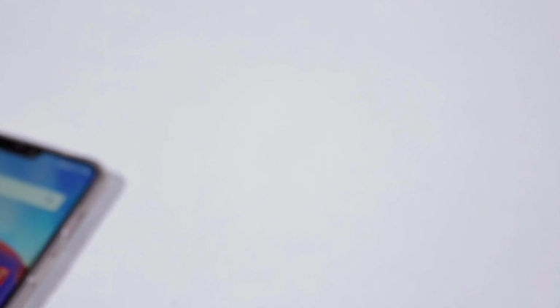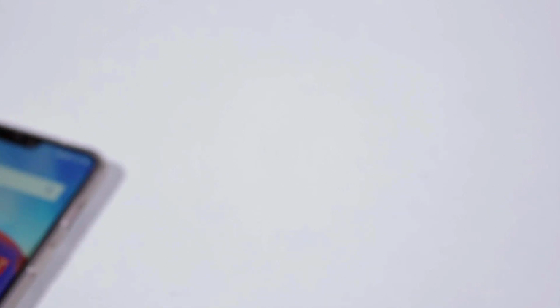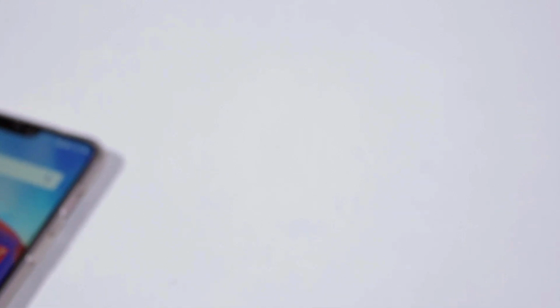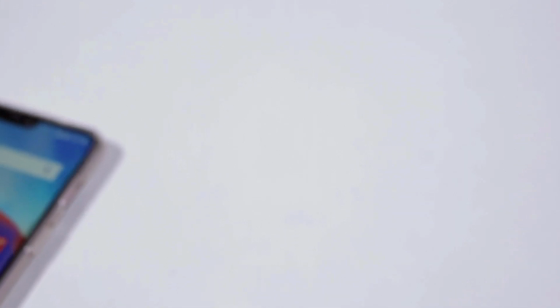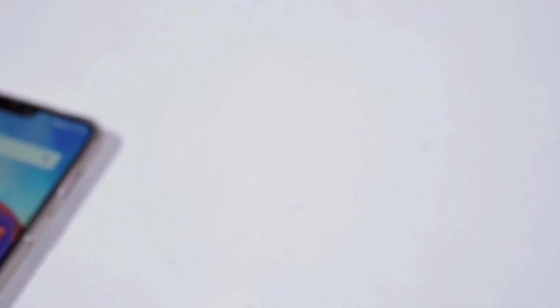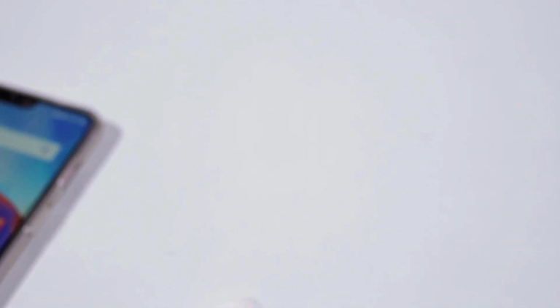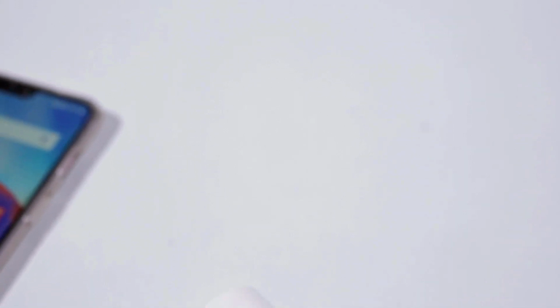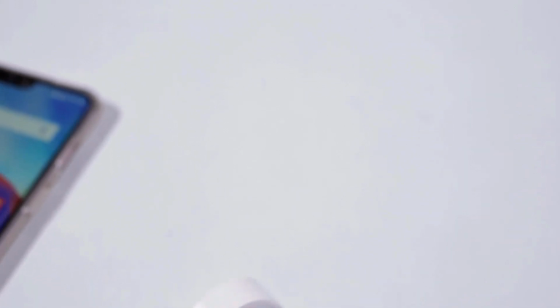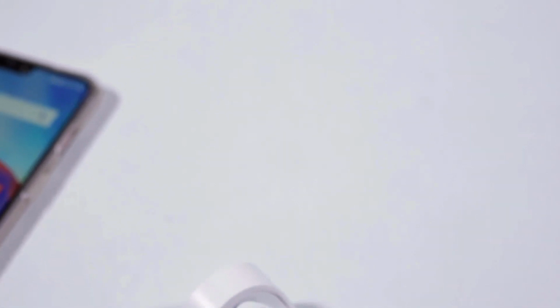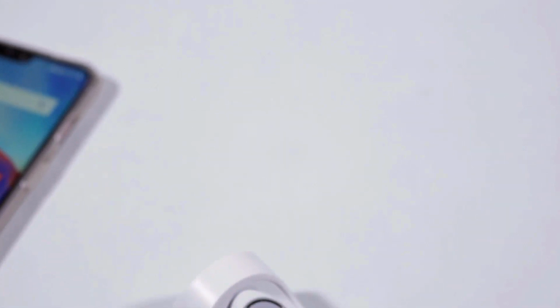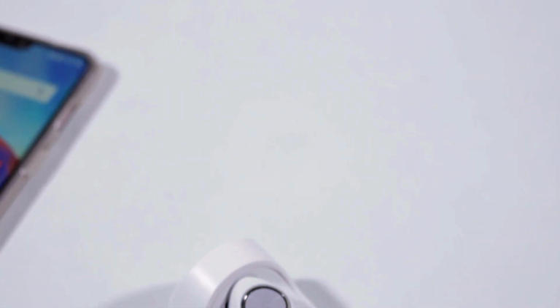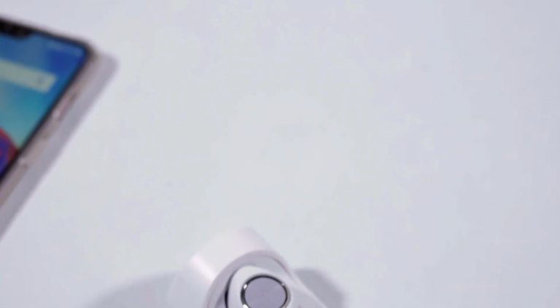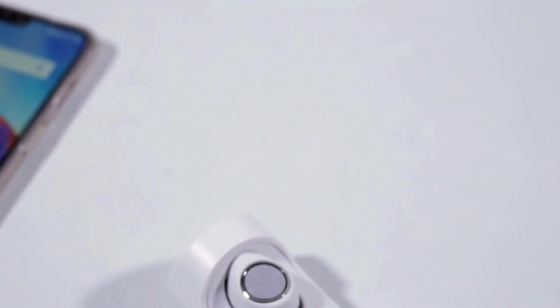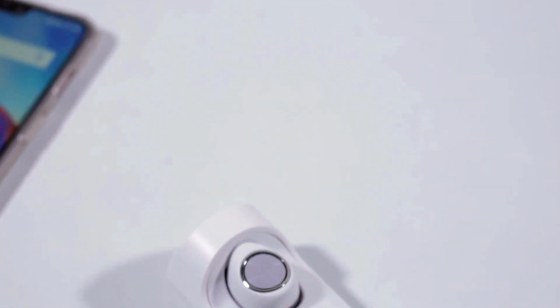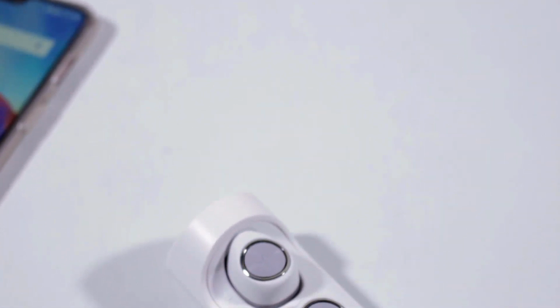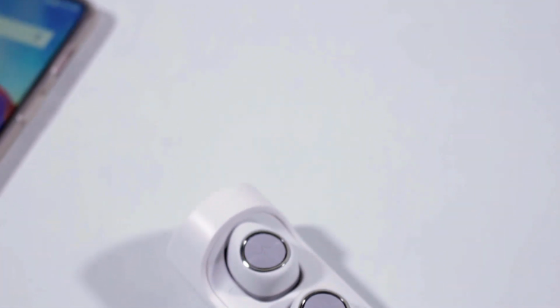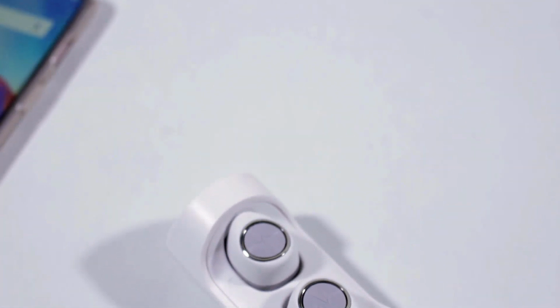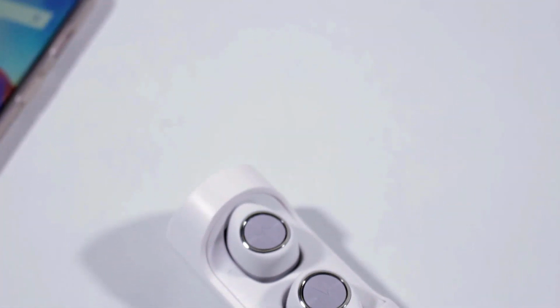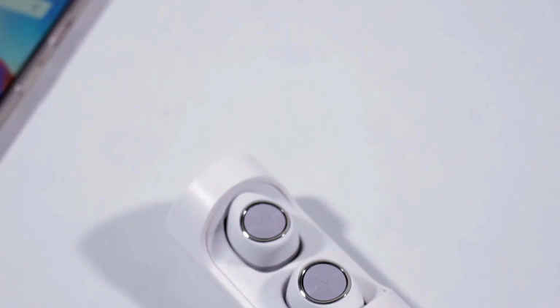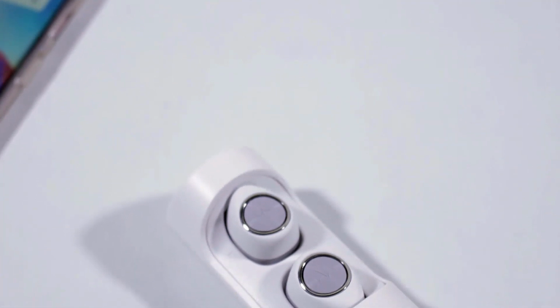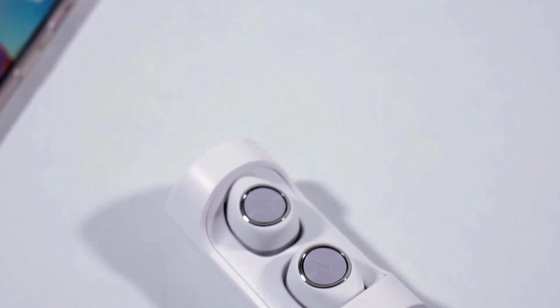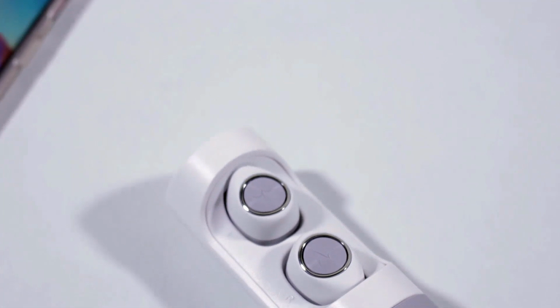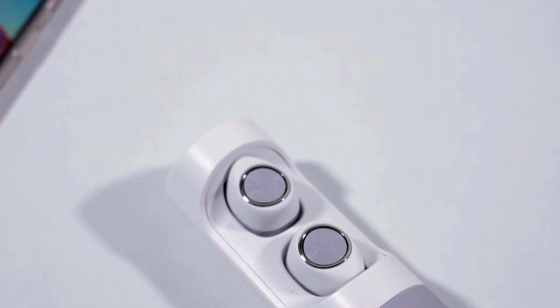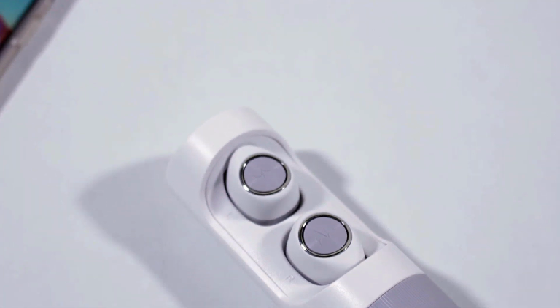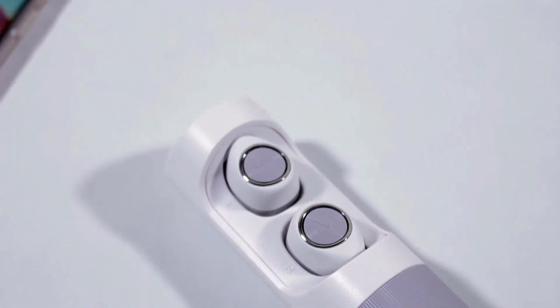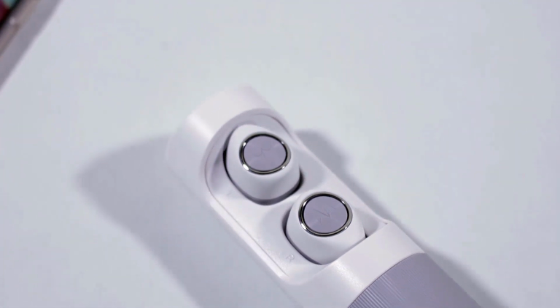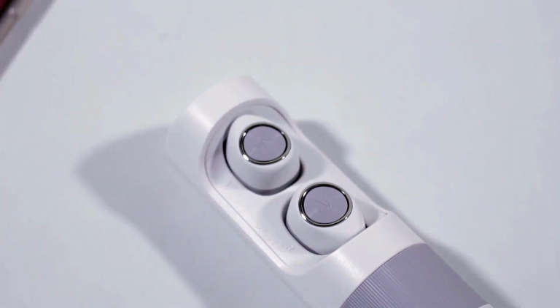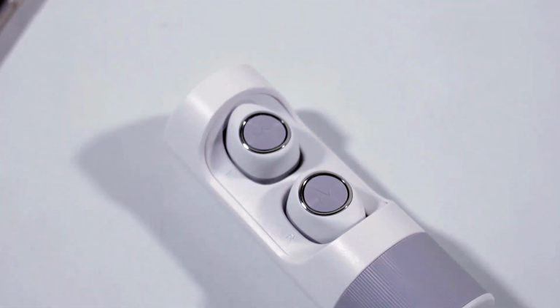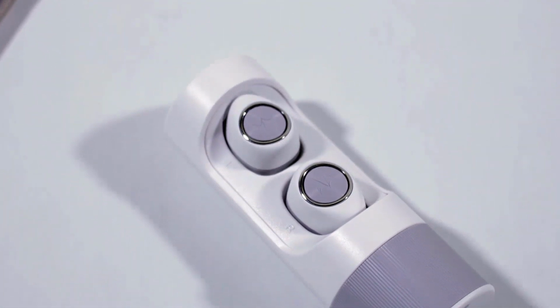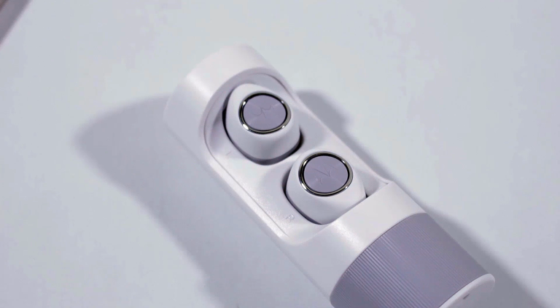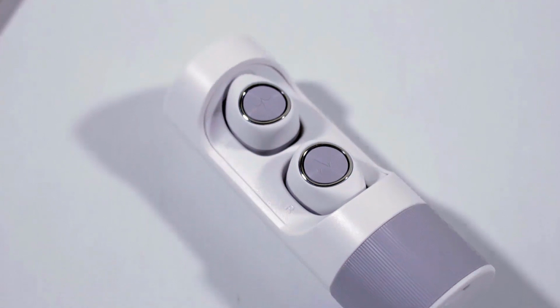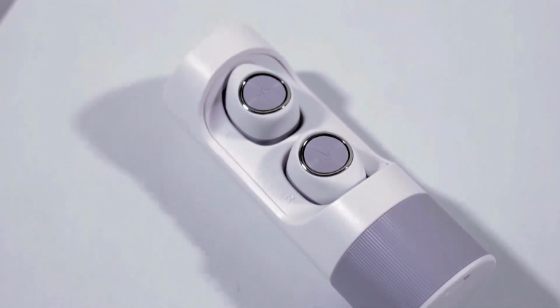Hello guys, Tech Guy here, and this is the unboxing and review of the Motorola Verb true wireless earbuds.